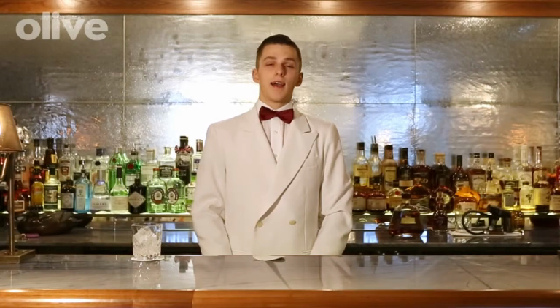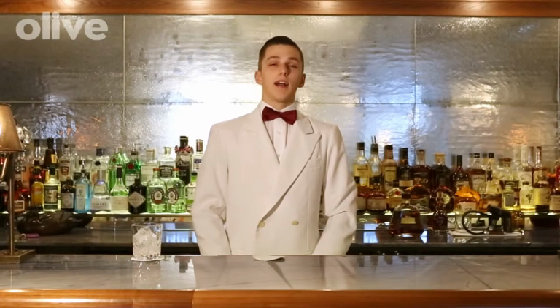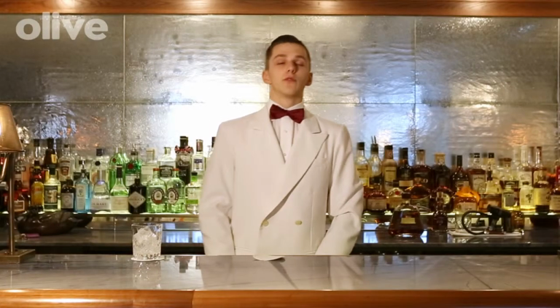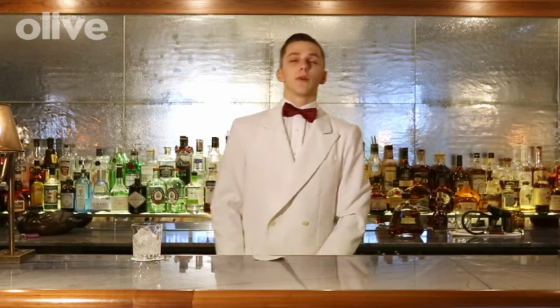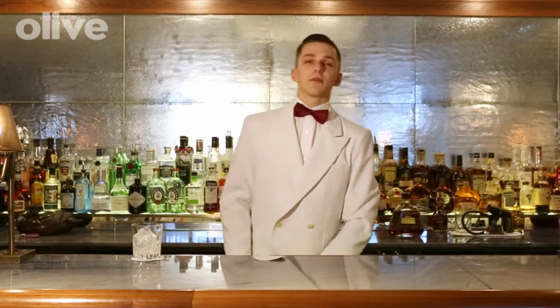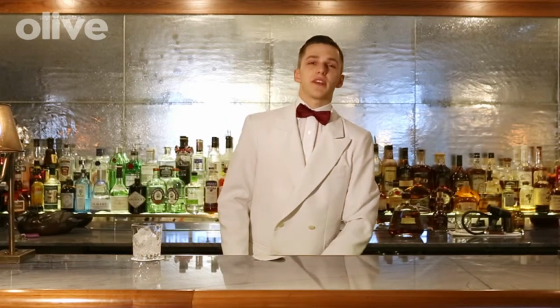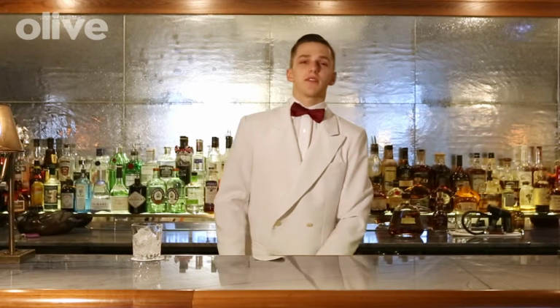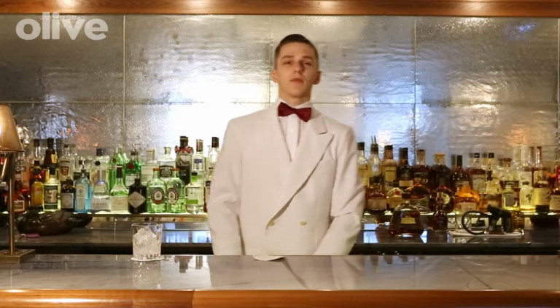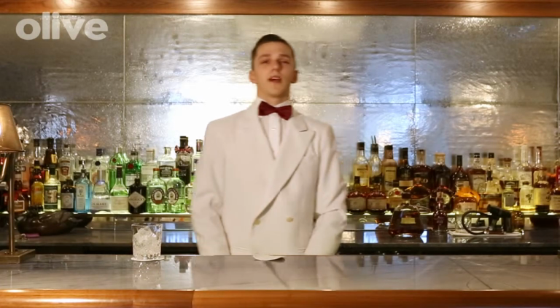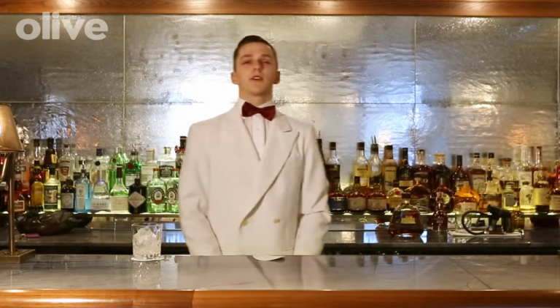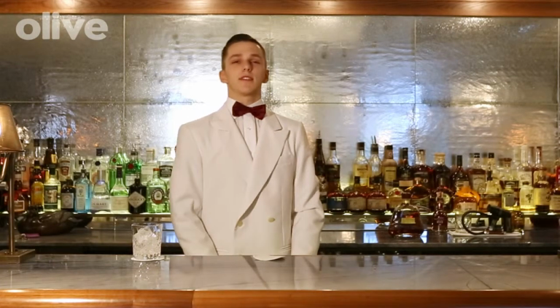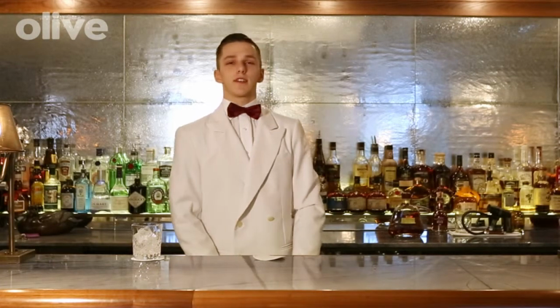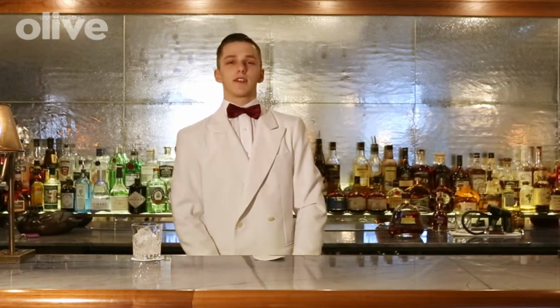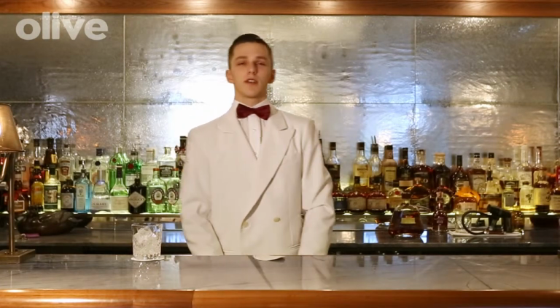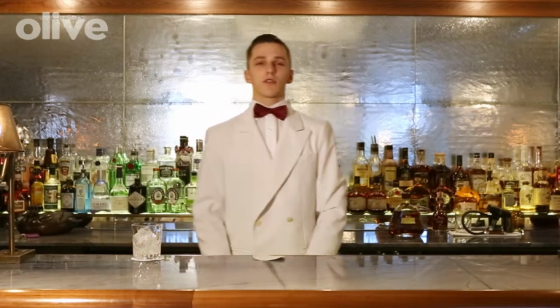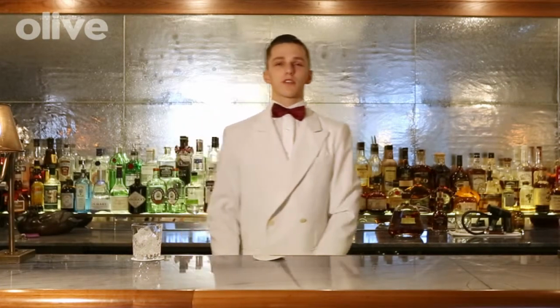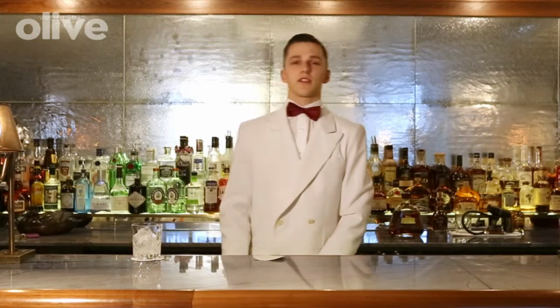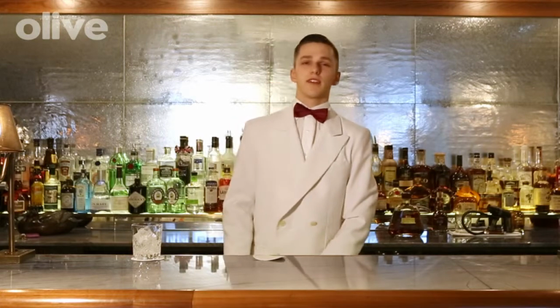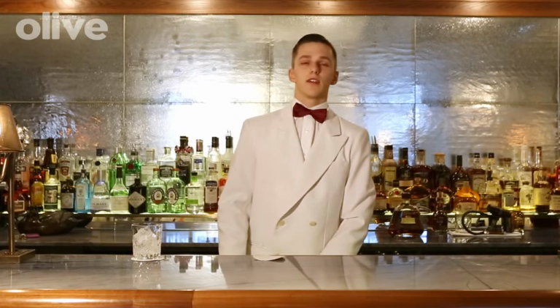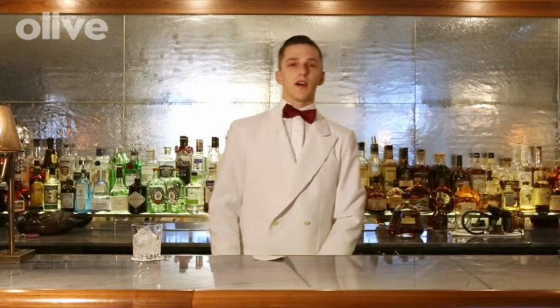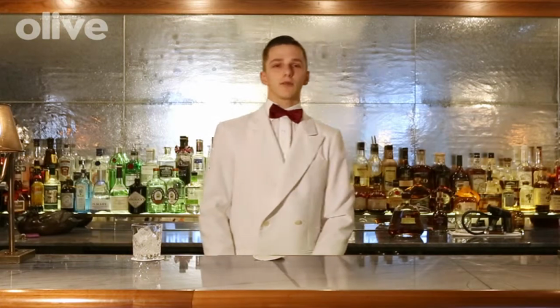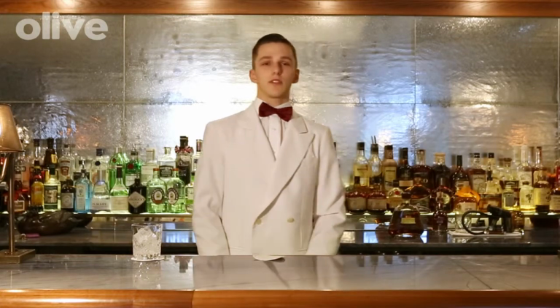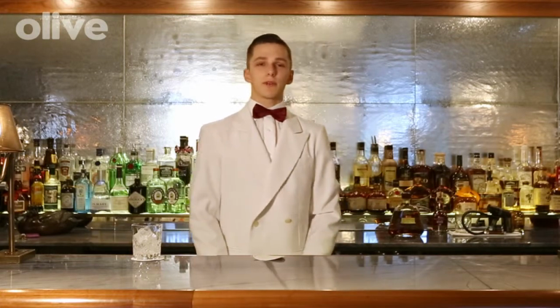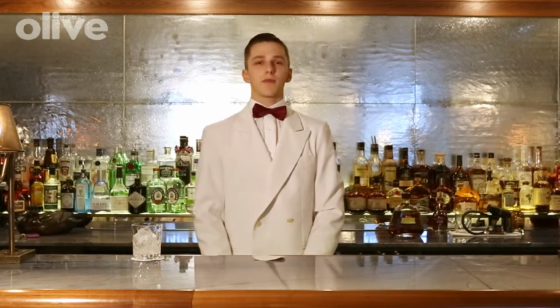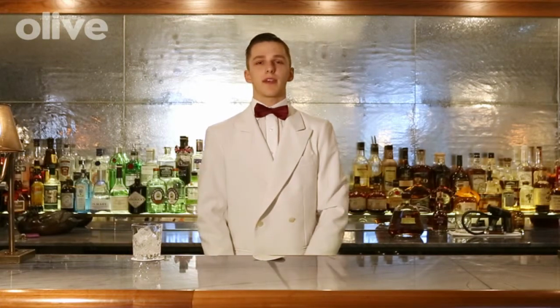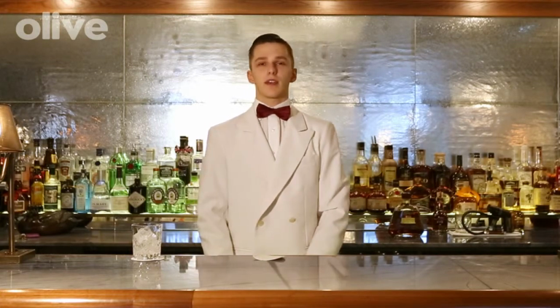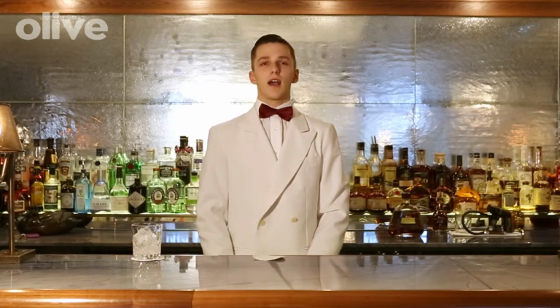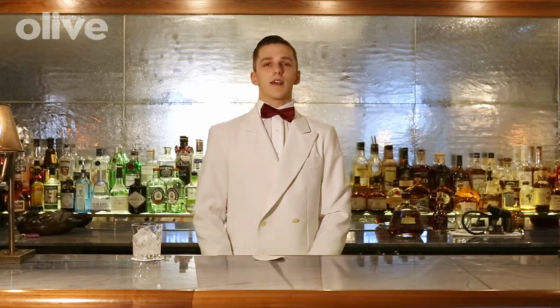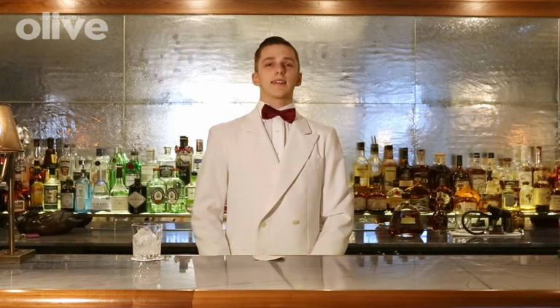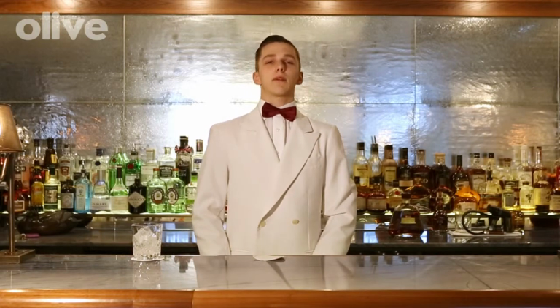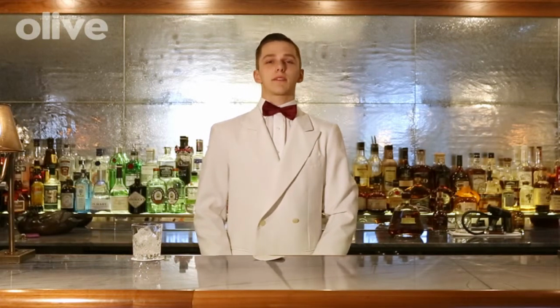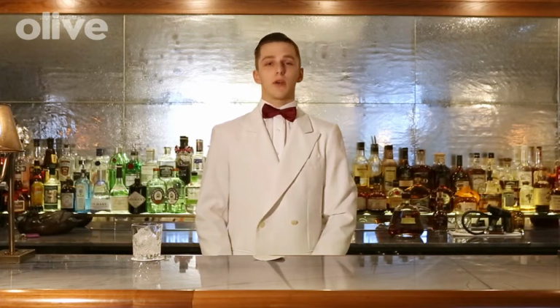Hello, my name is David. I'm the head bartender here in Corrigan's Mayfair. Today I'm going to be making a candy apple sour.